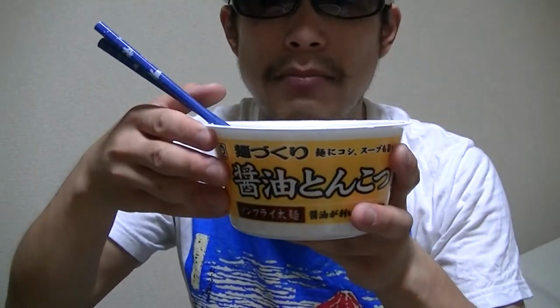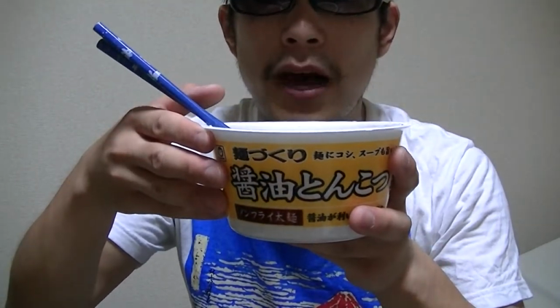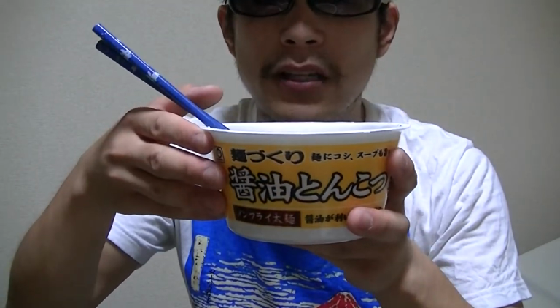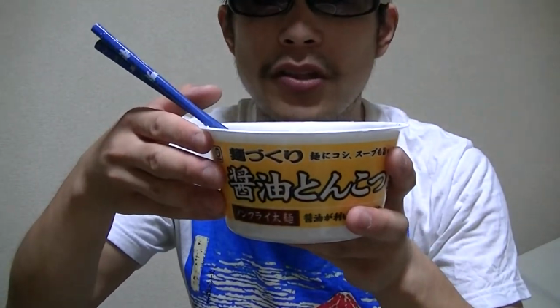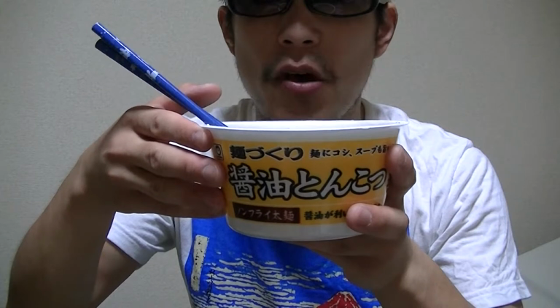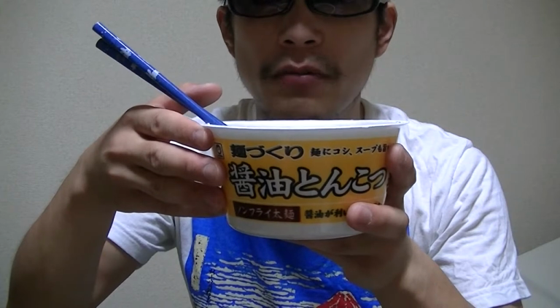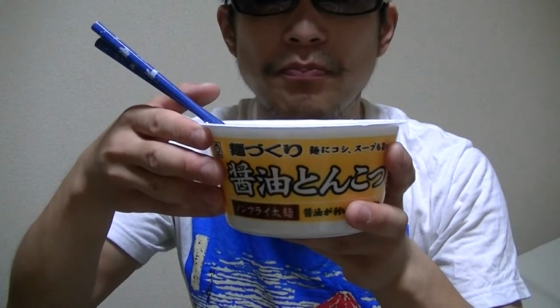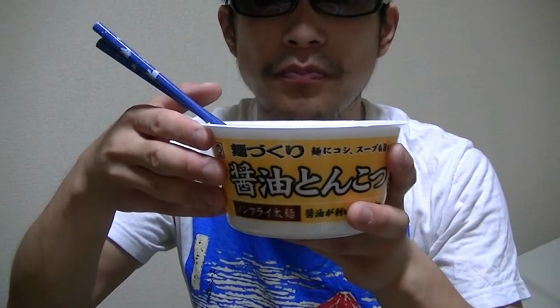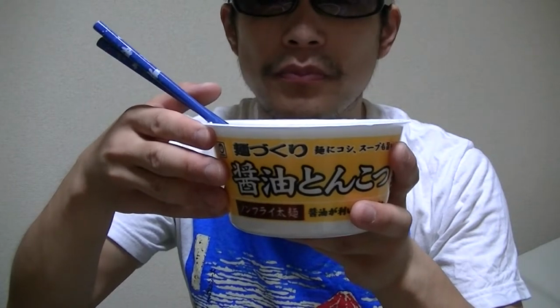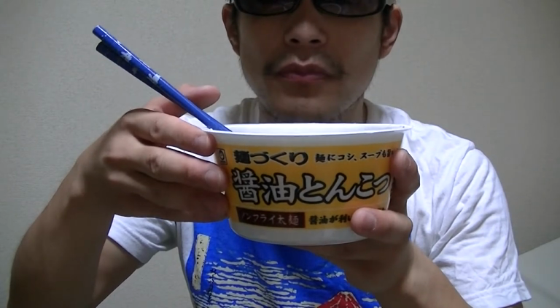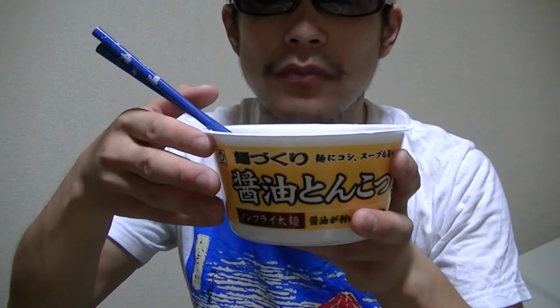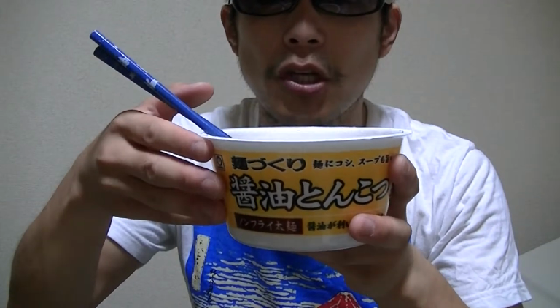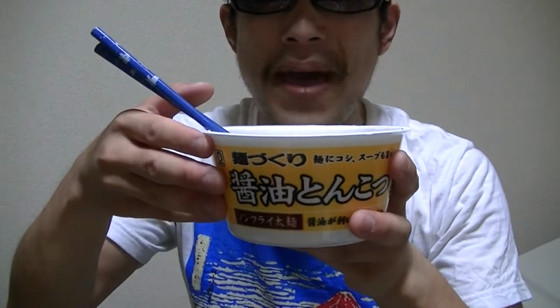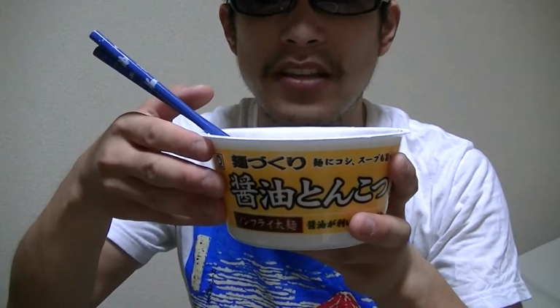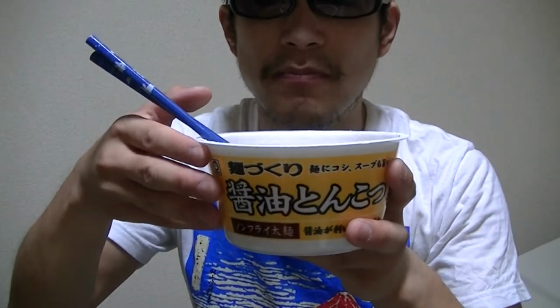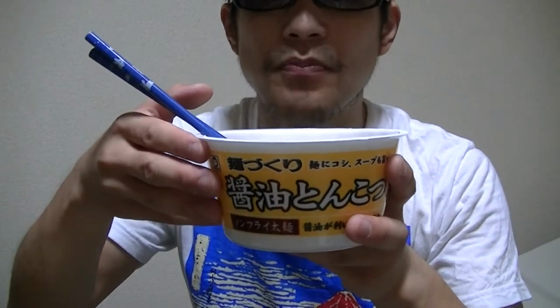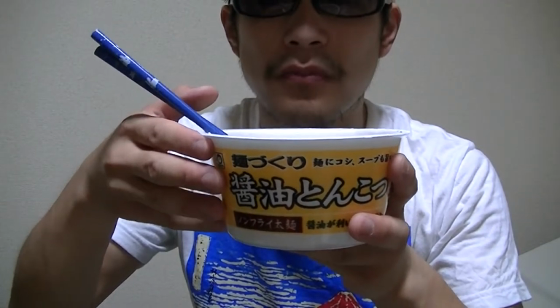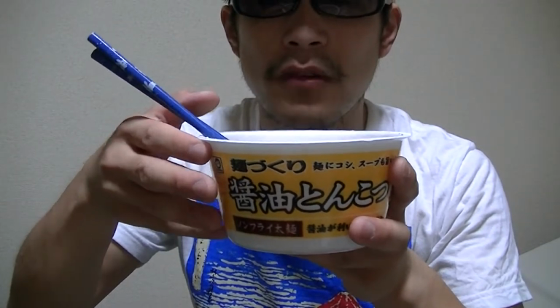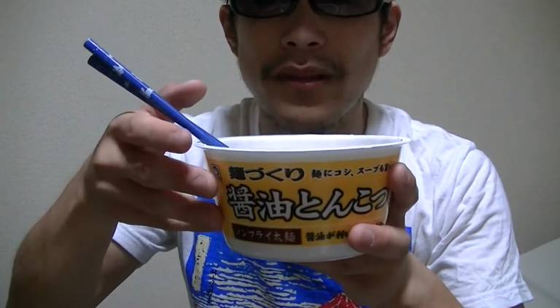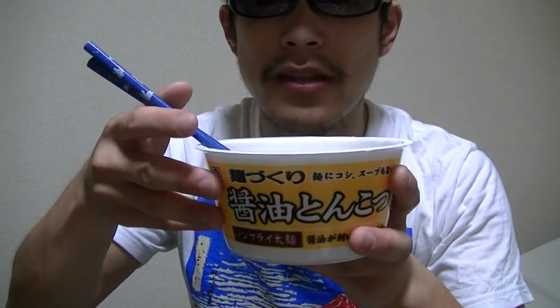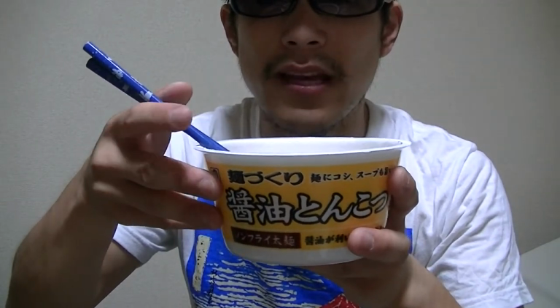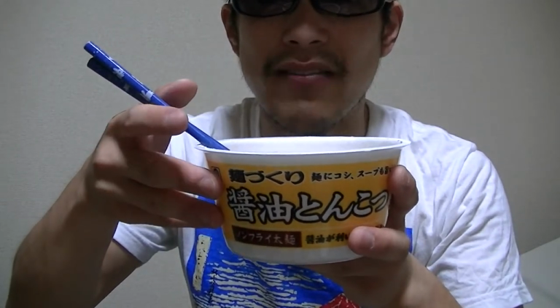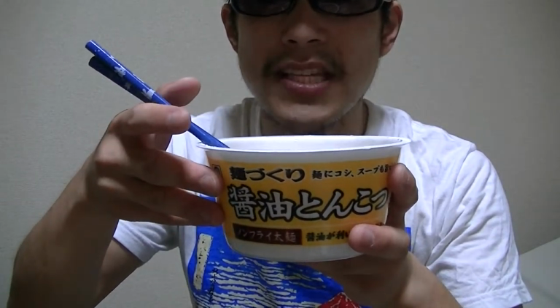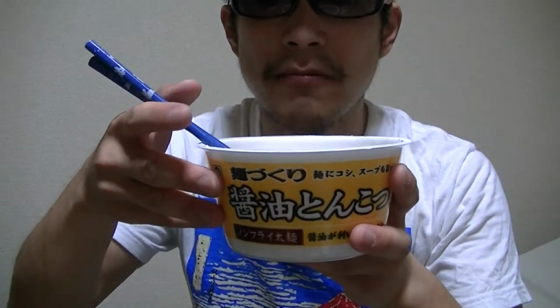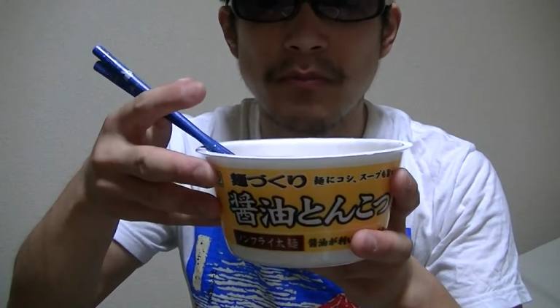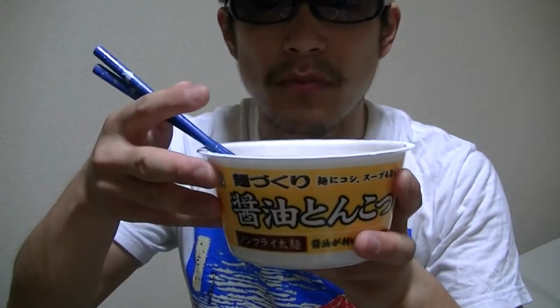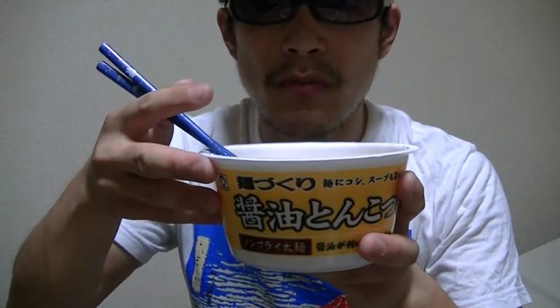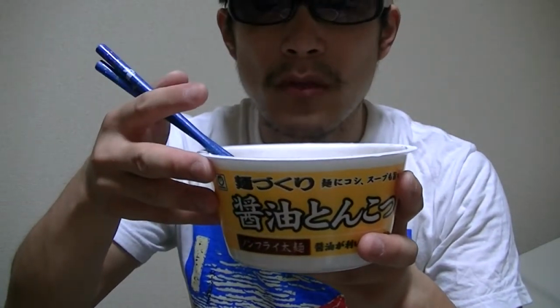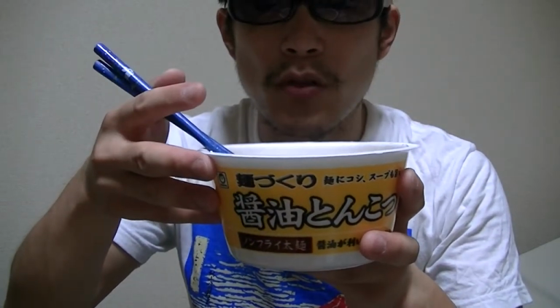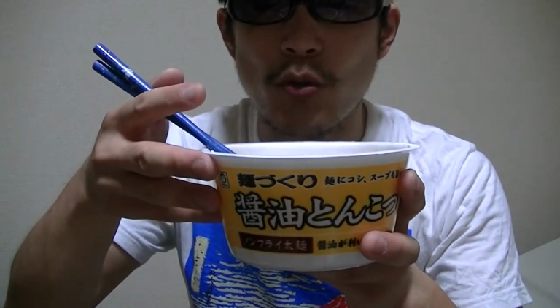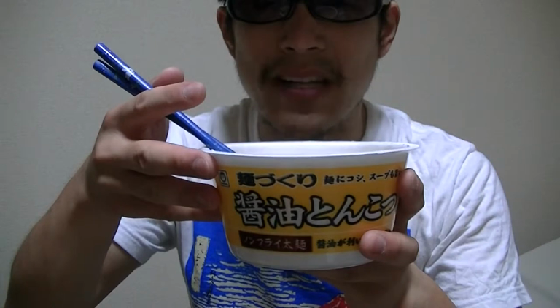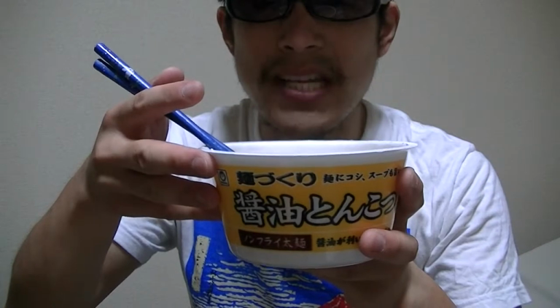A bit hot though. Not bad. What do you think of this? Would you like this?